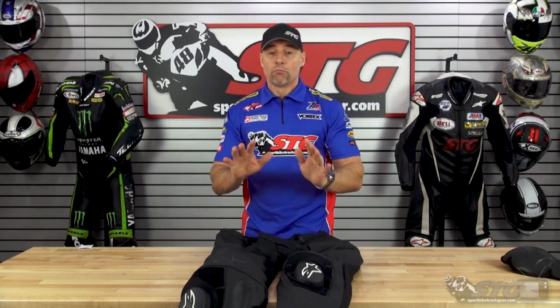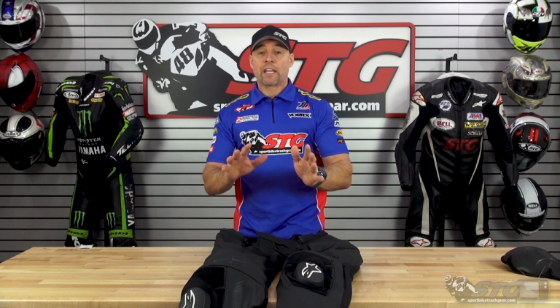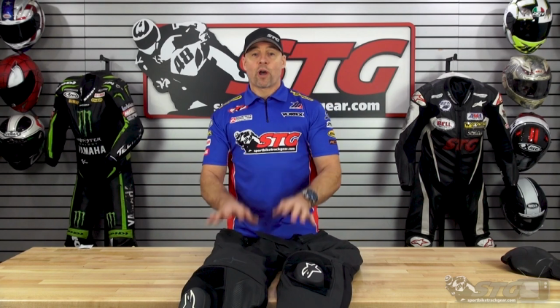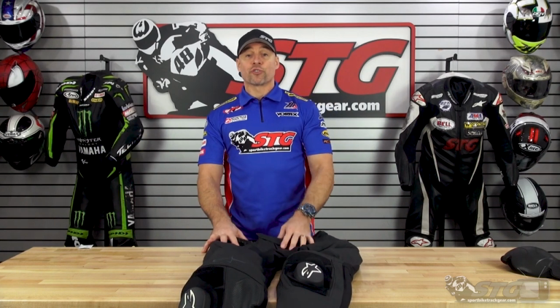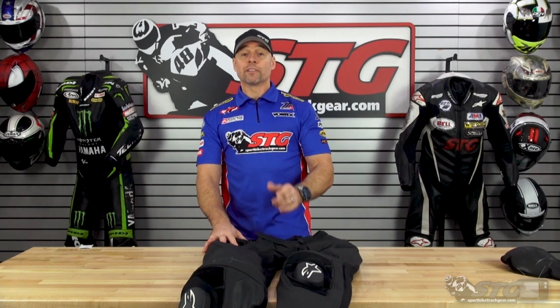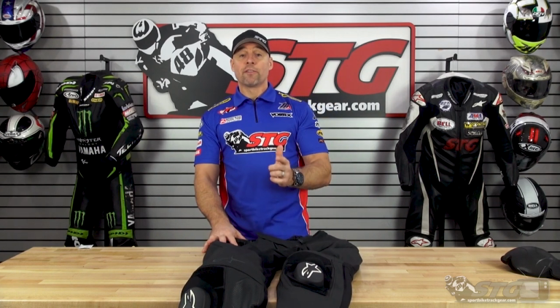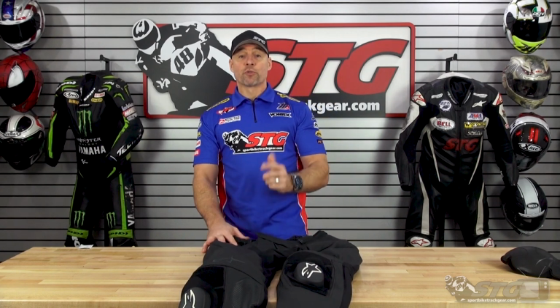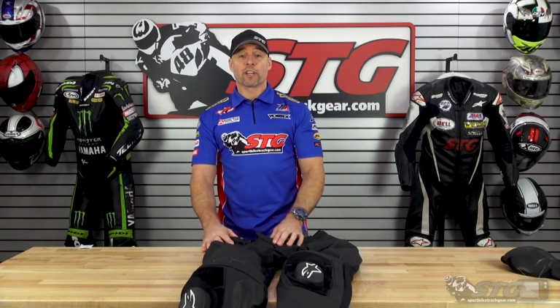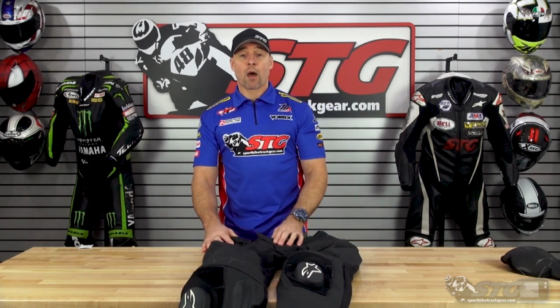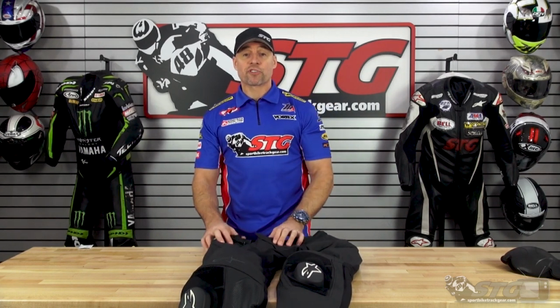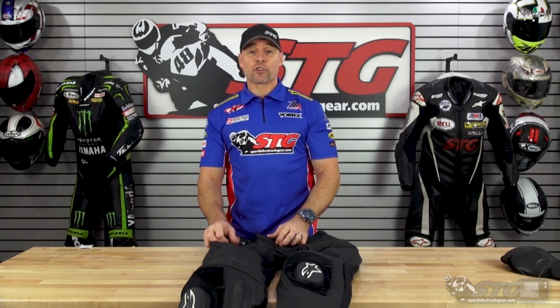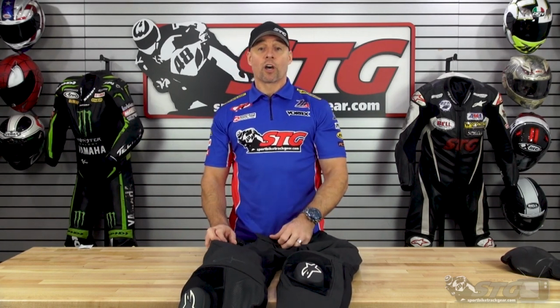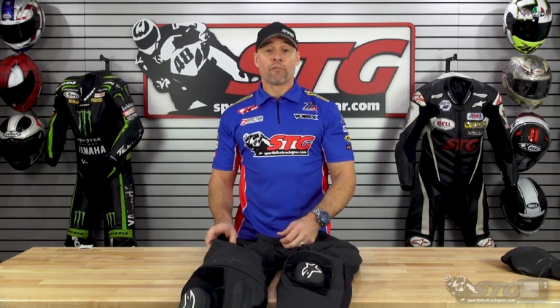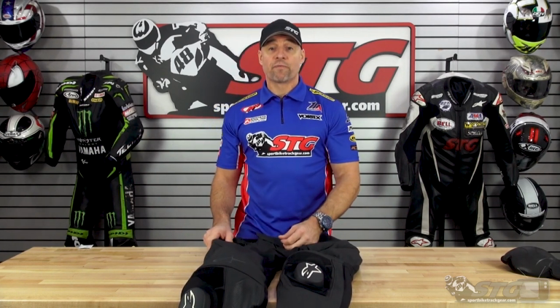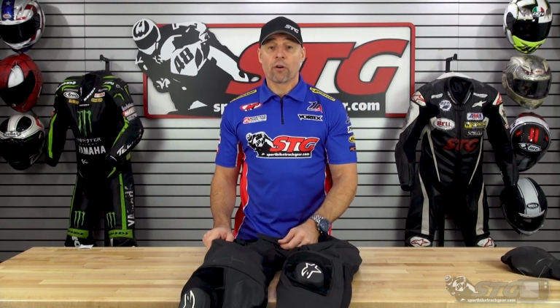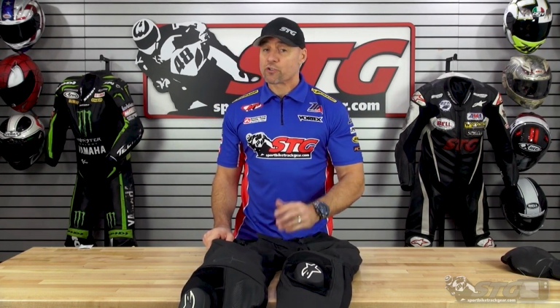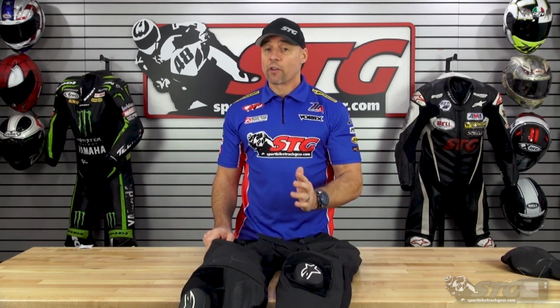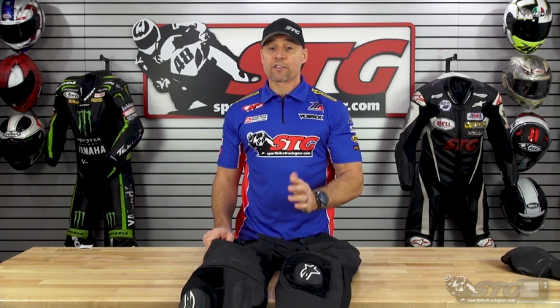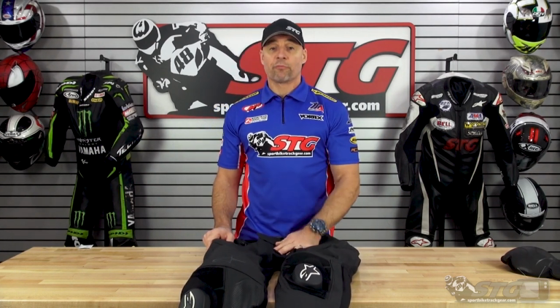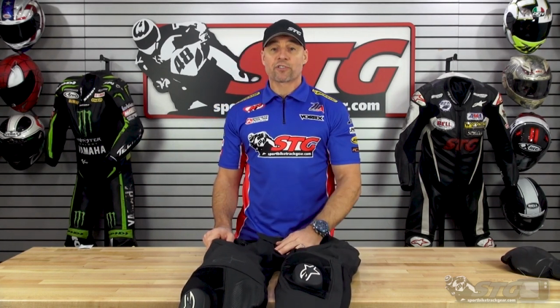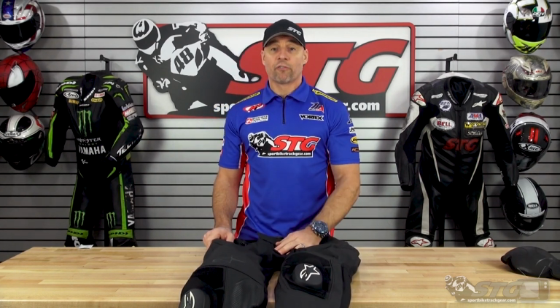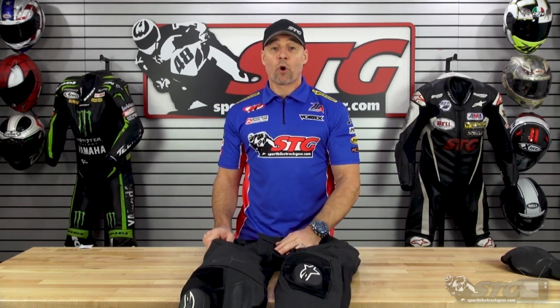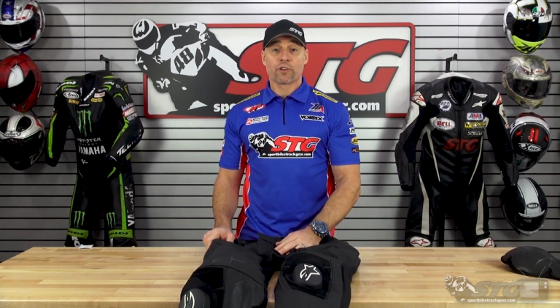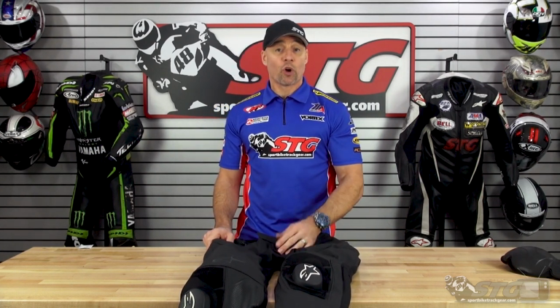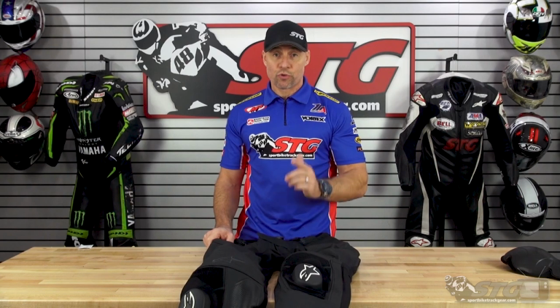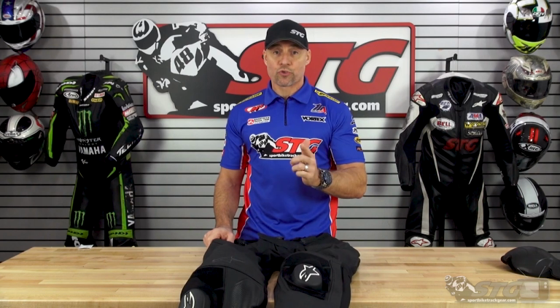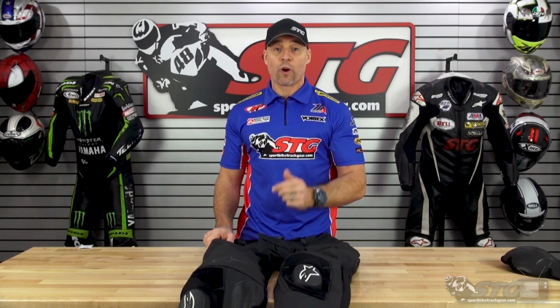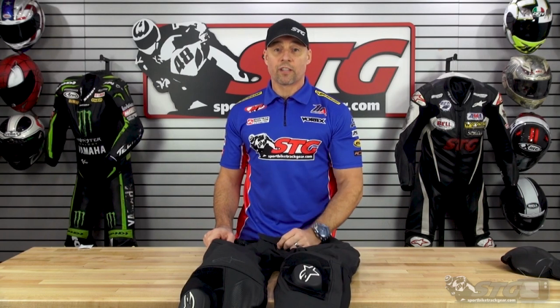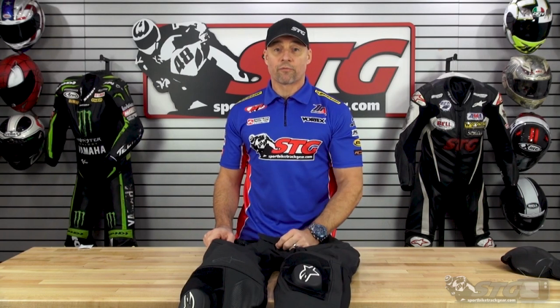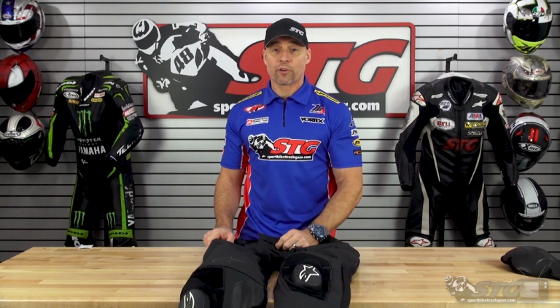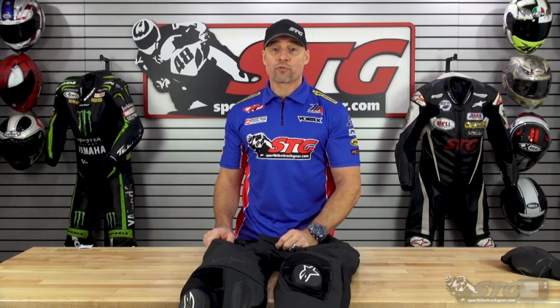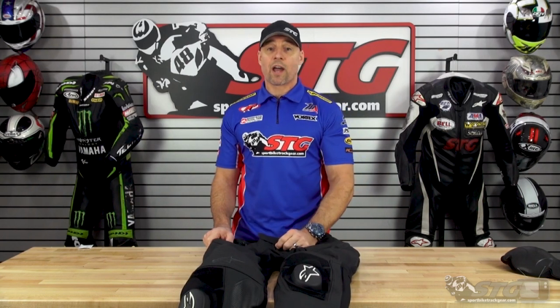Any questions? Leave those in the comments section of this video. I answer all that stuff myself — I'm always here to help you choose the right gear for your next ride.